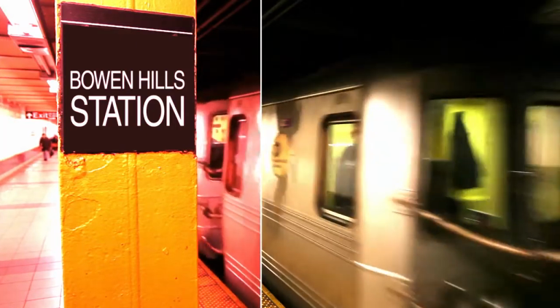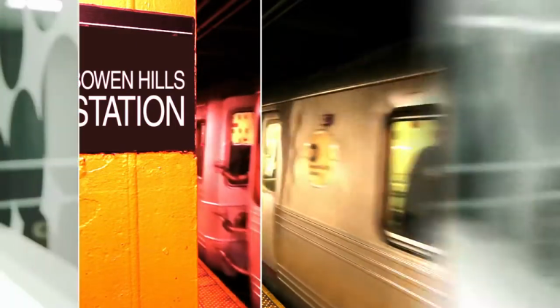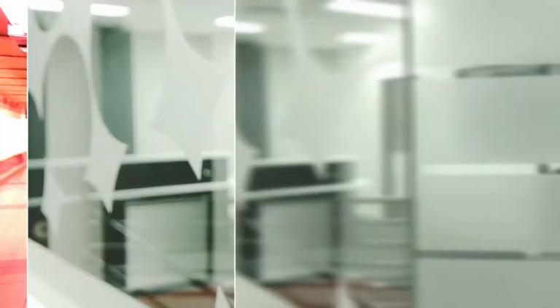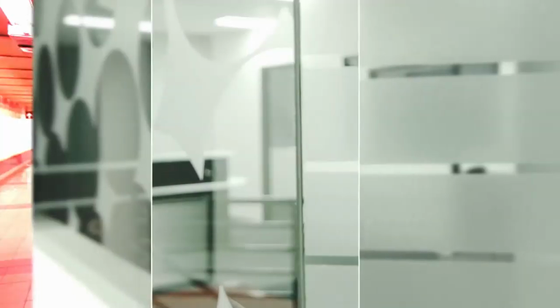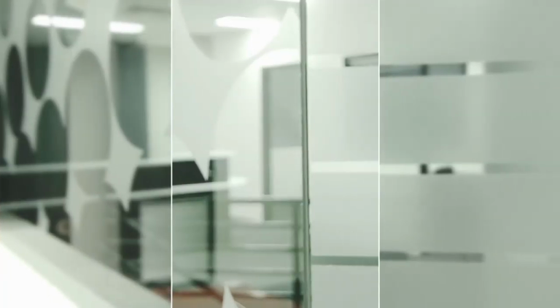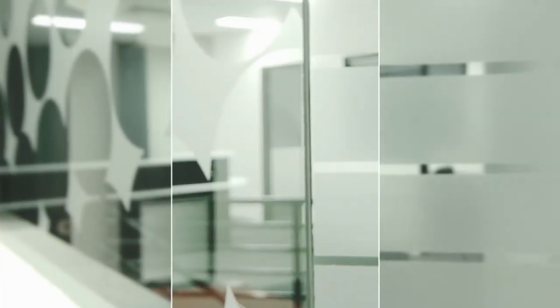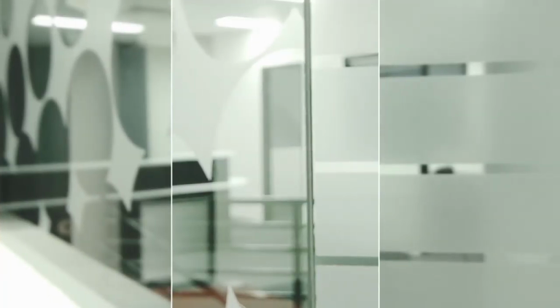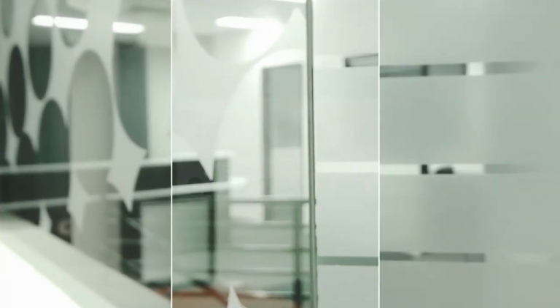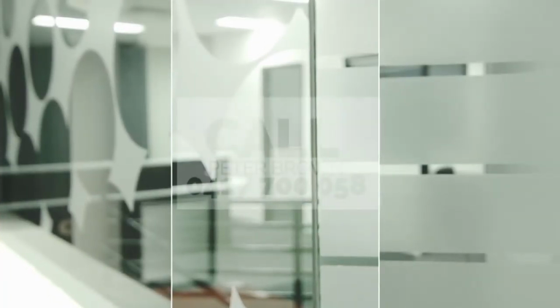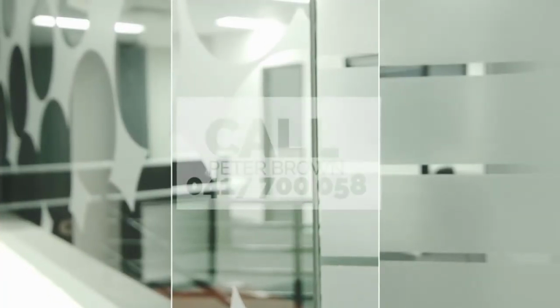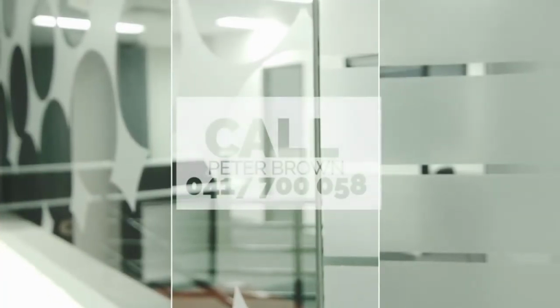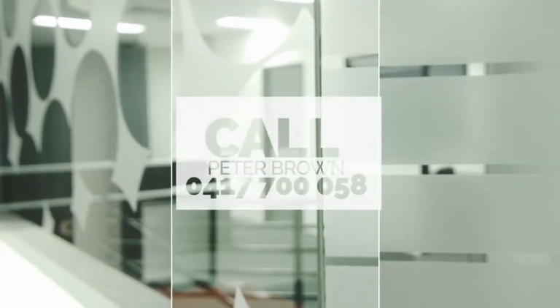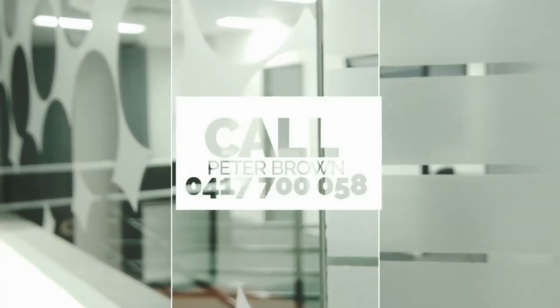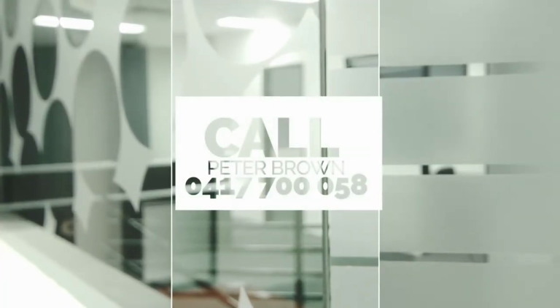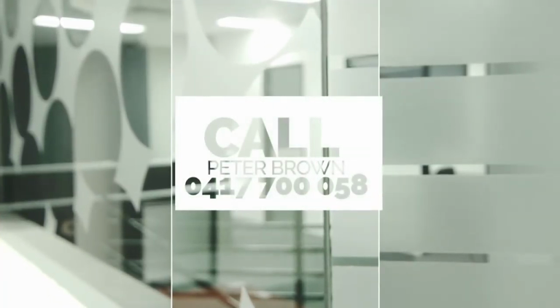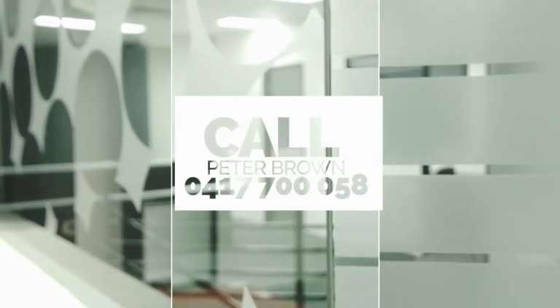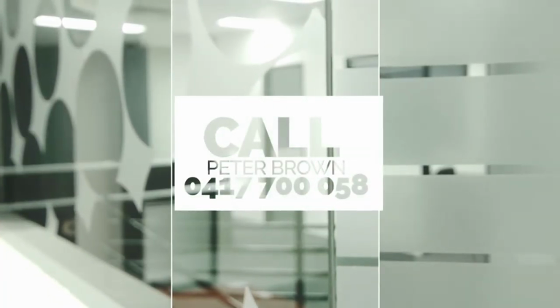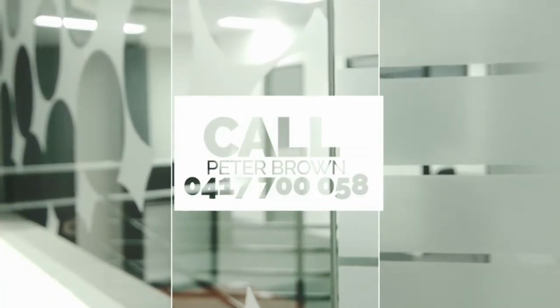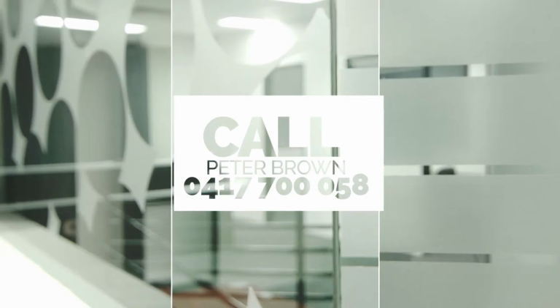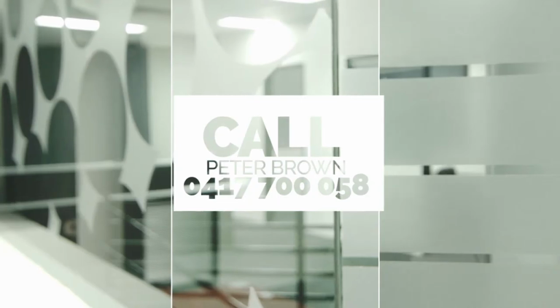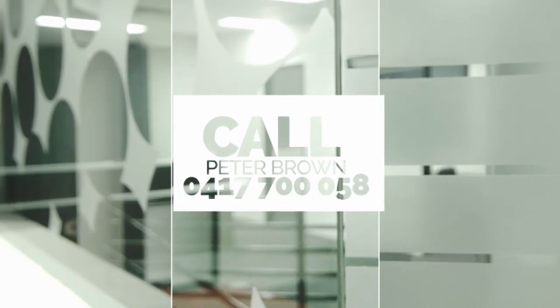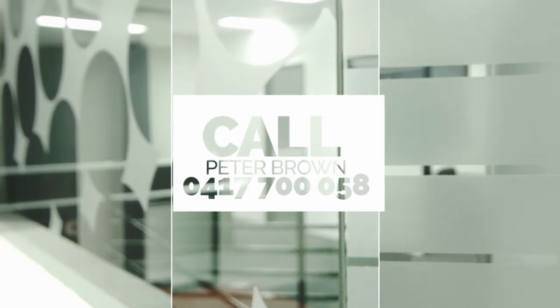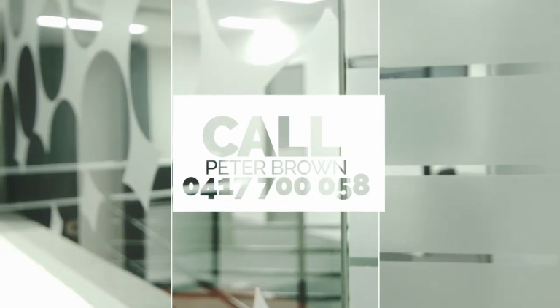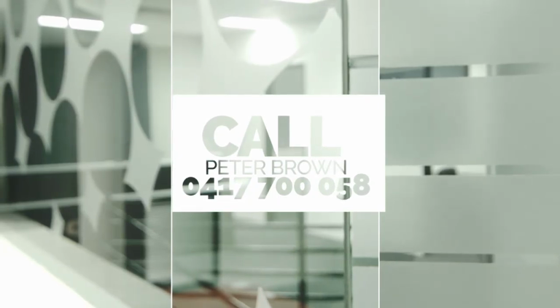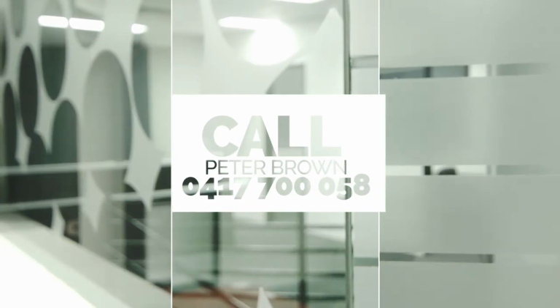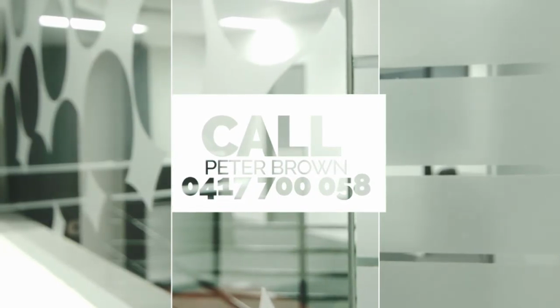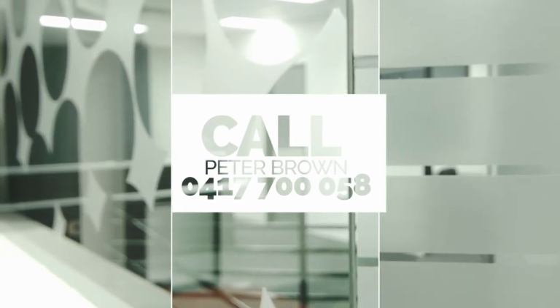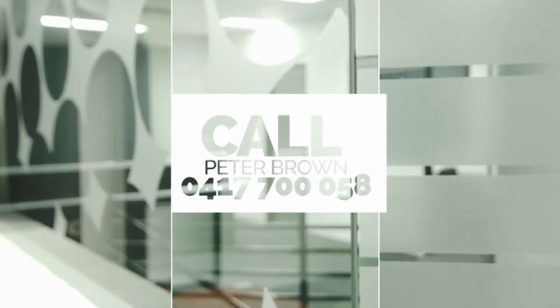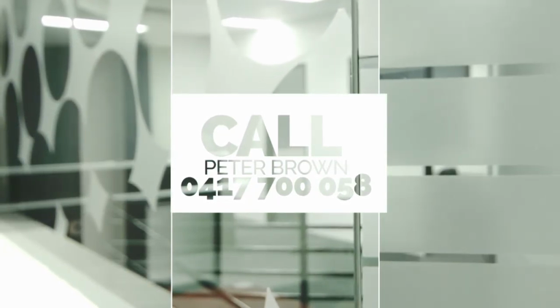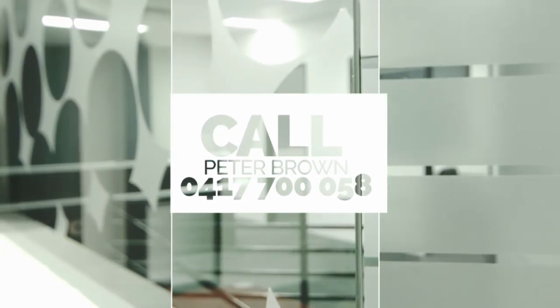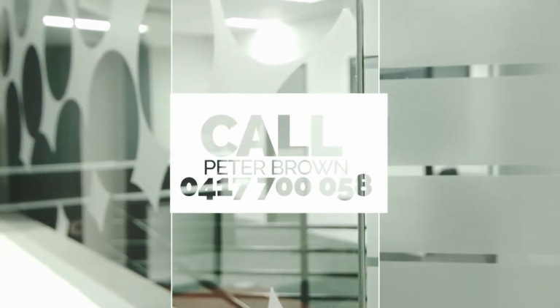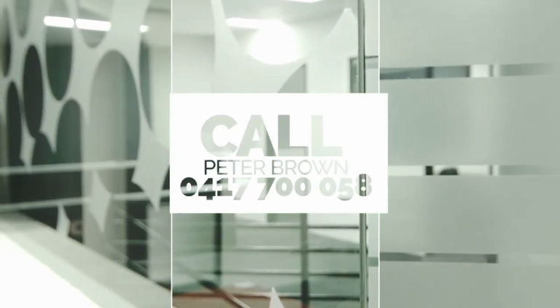Interested? Of course you are. Call Peter Brown today on 041 777 0058.